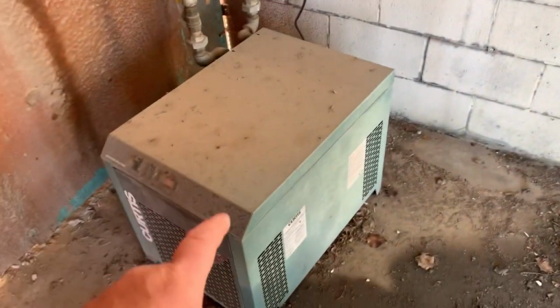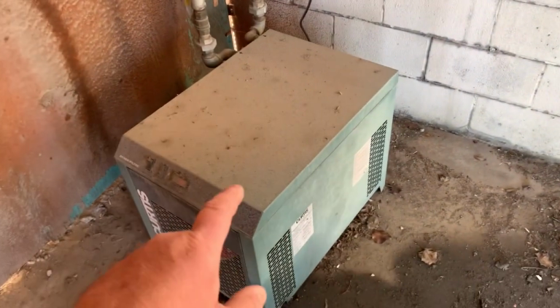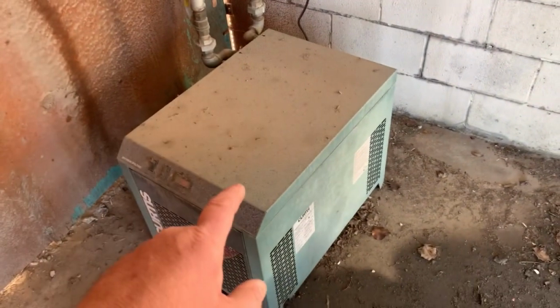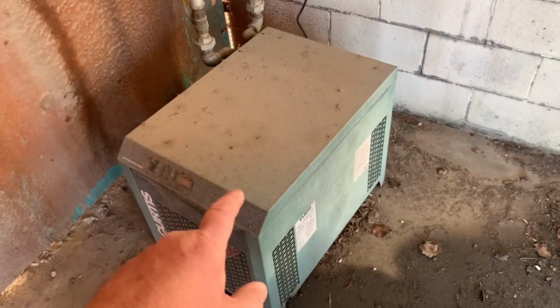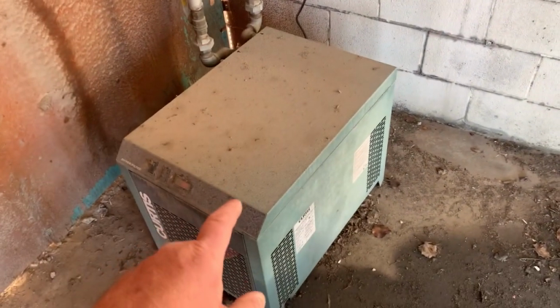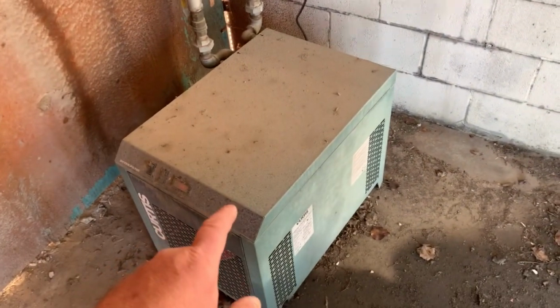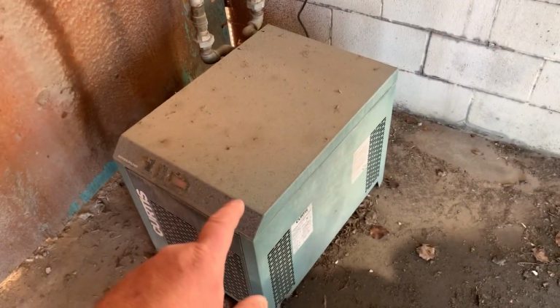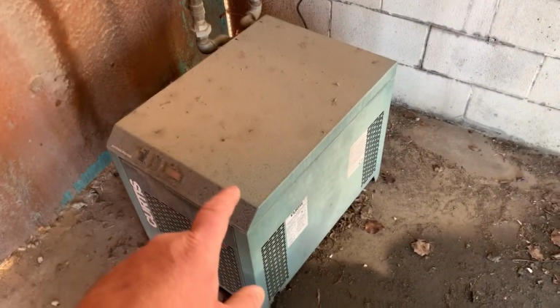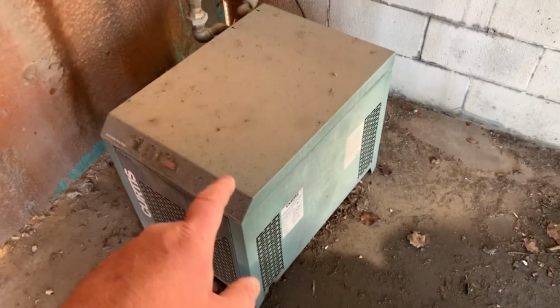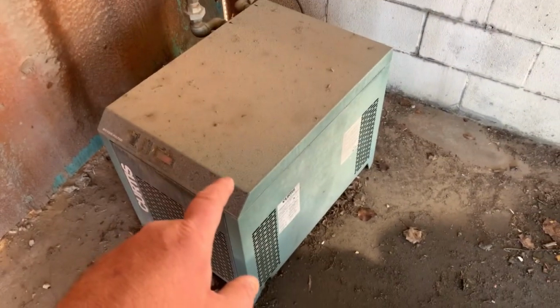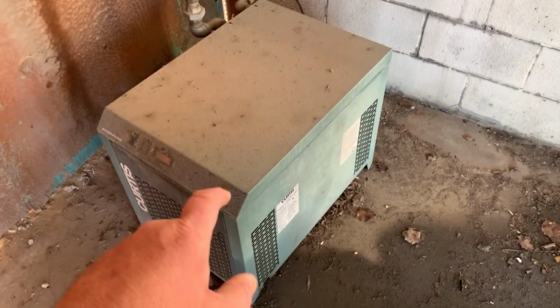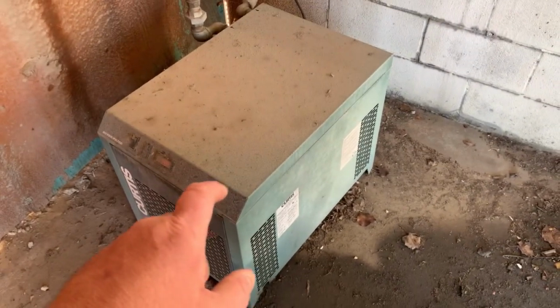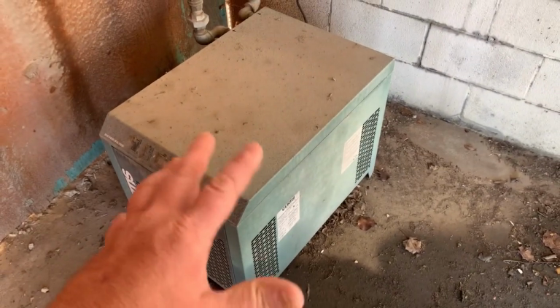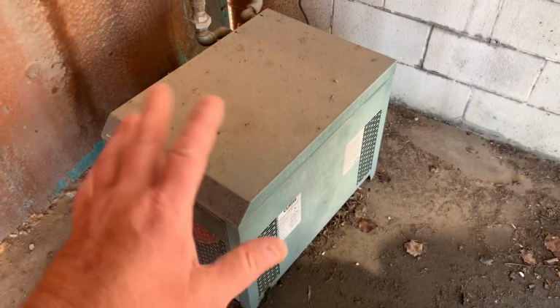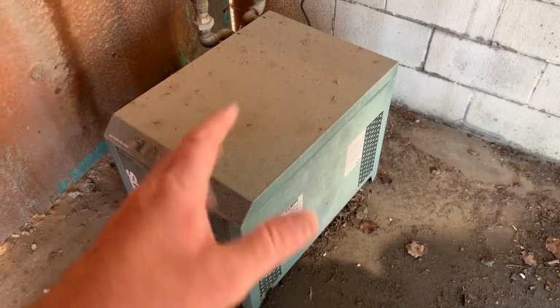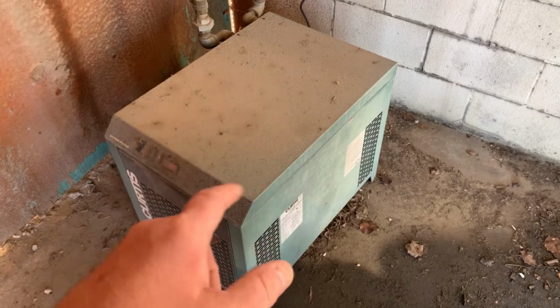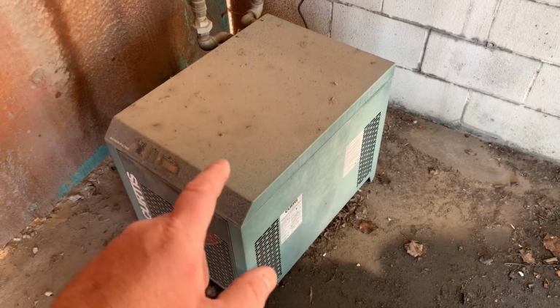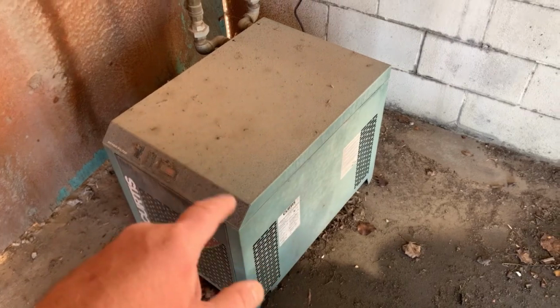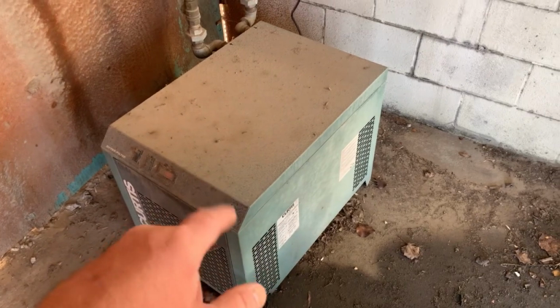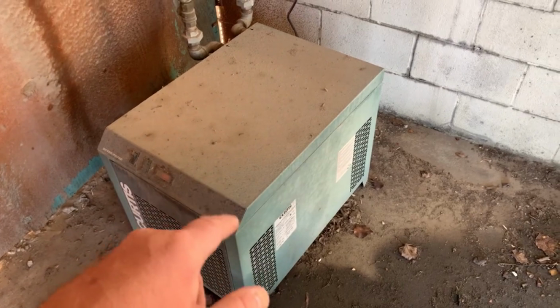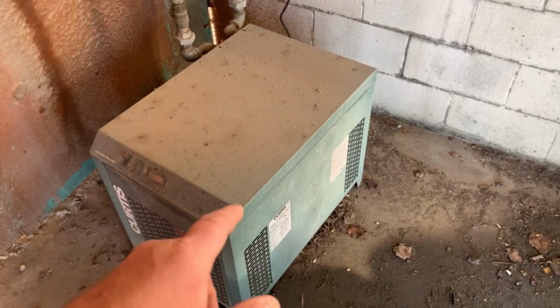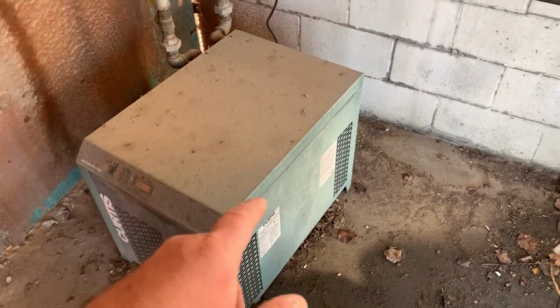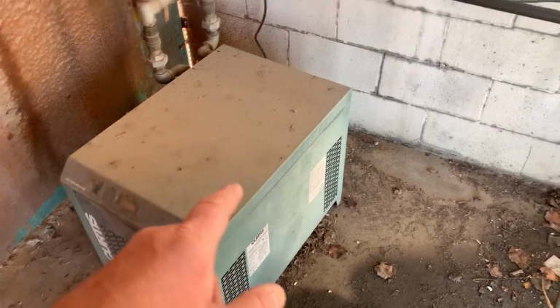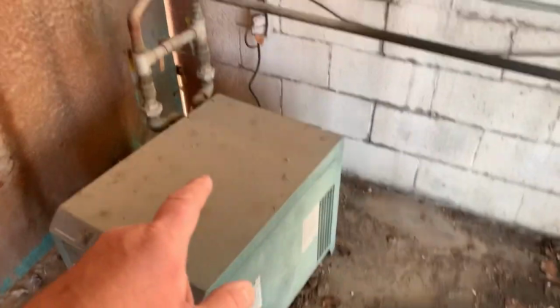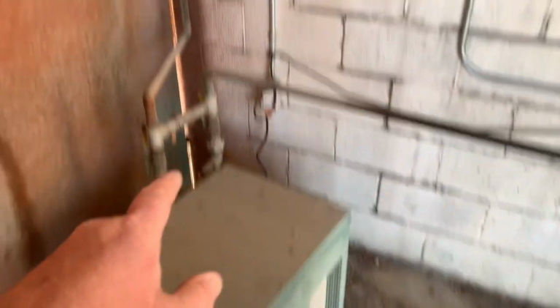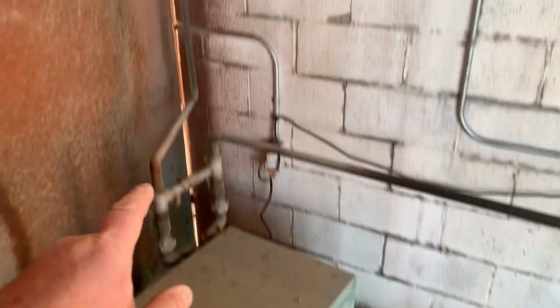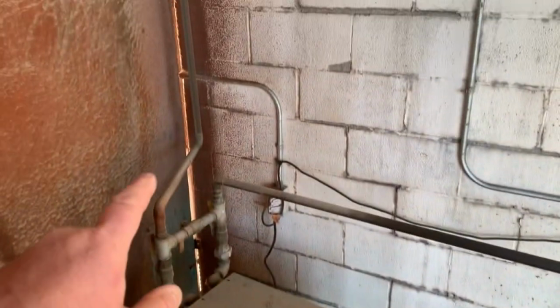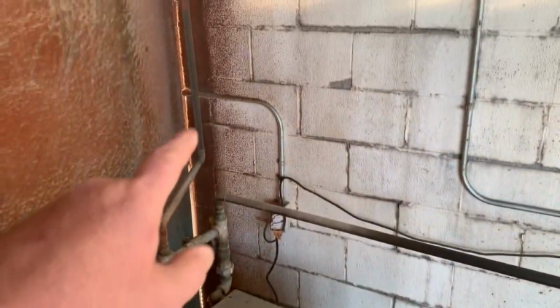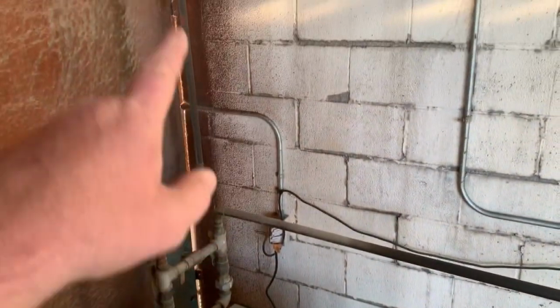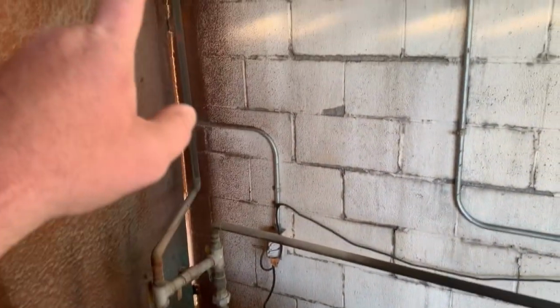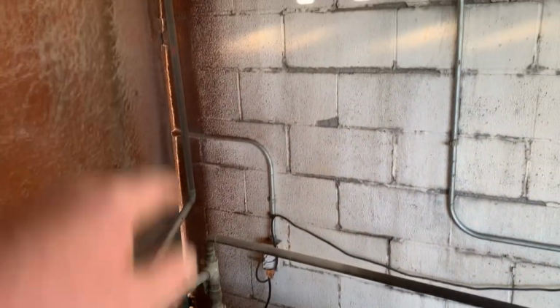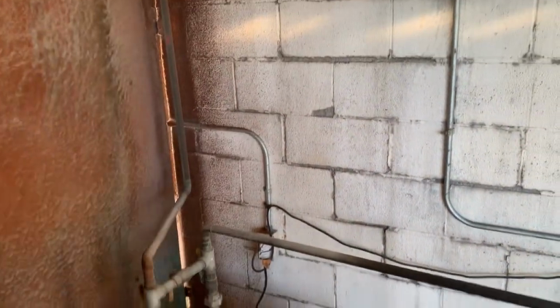It goes into a big filter, water separator and dryer, and then it goes into our building.